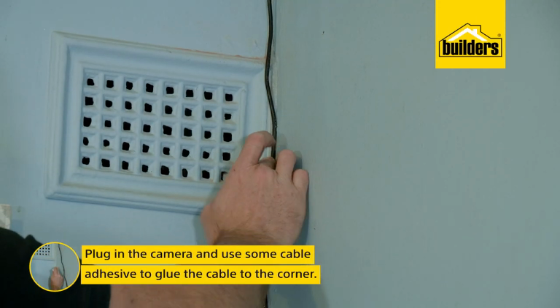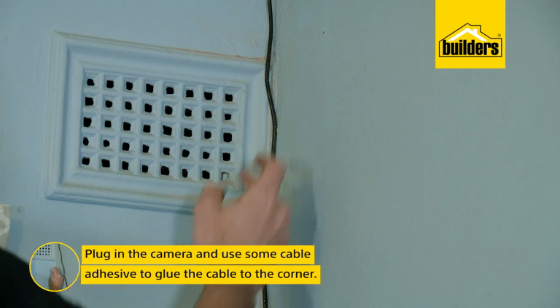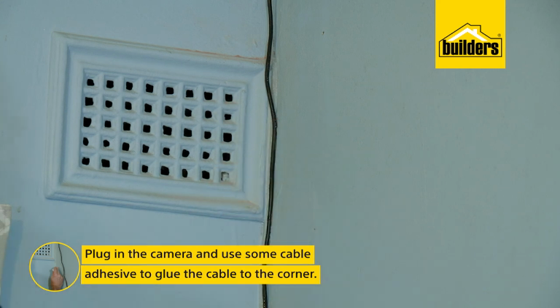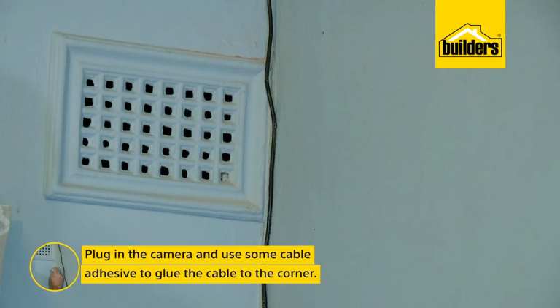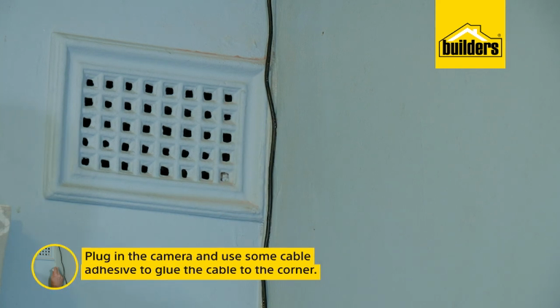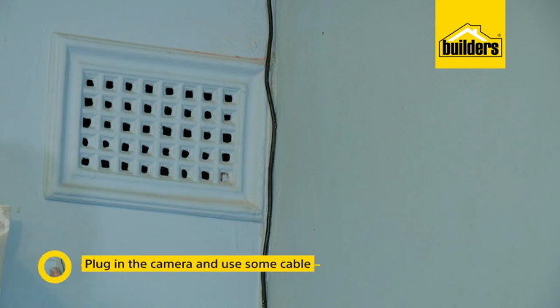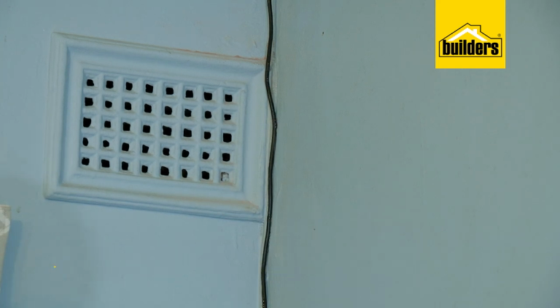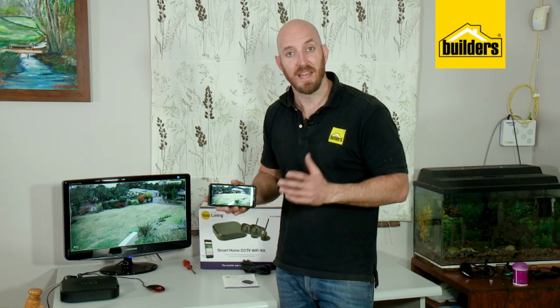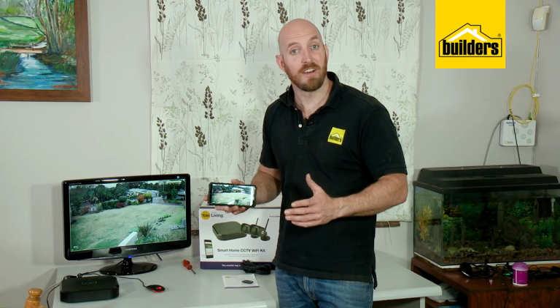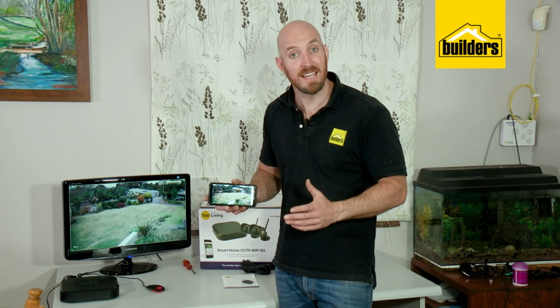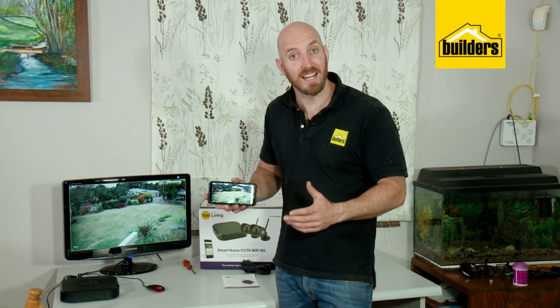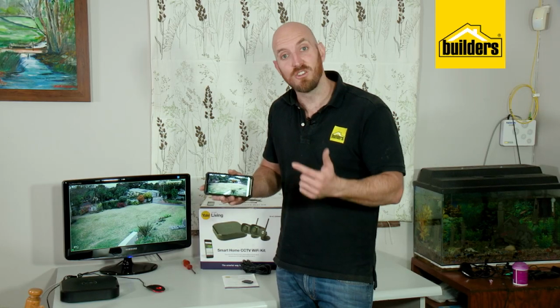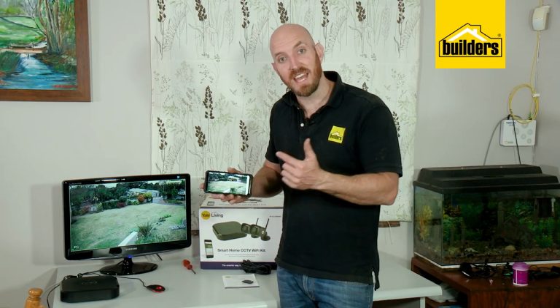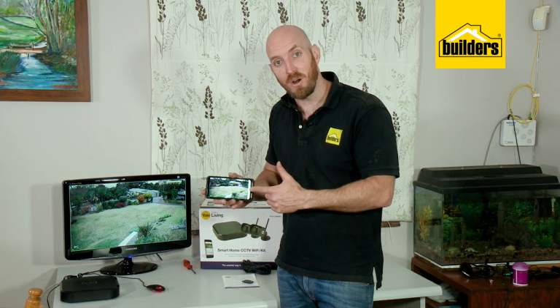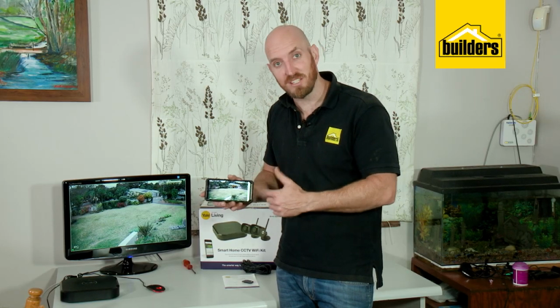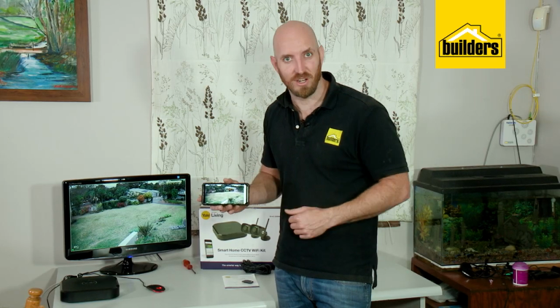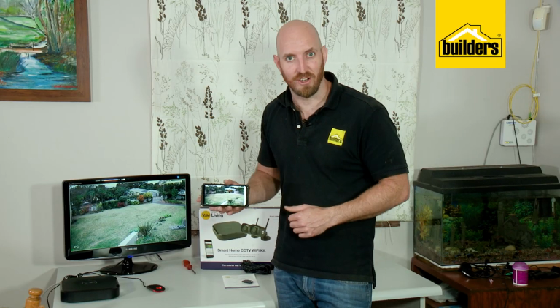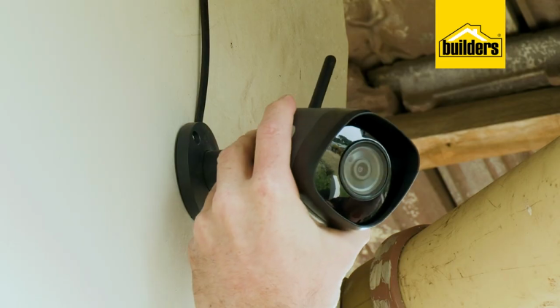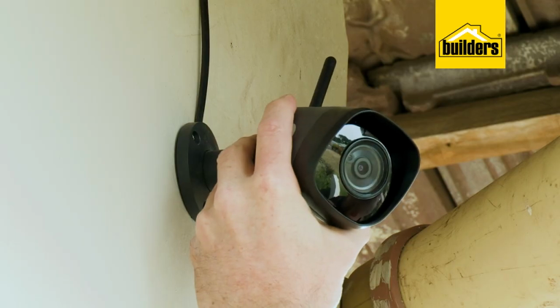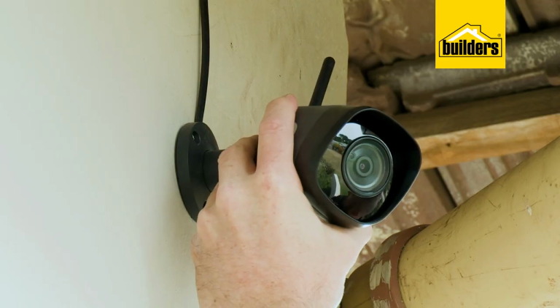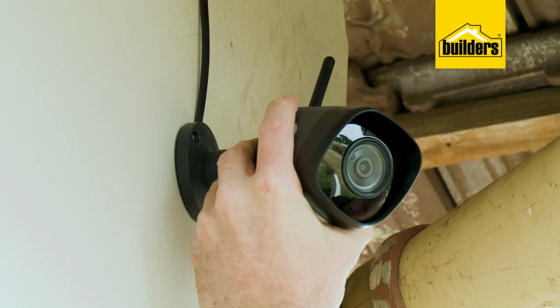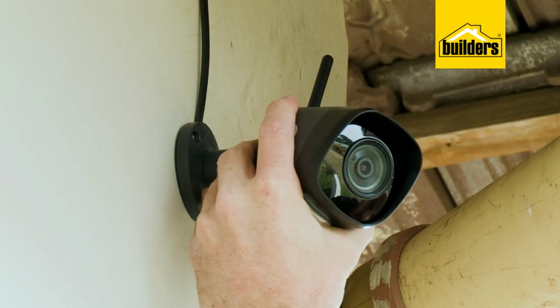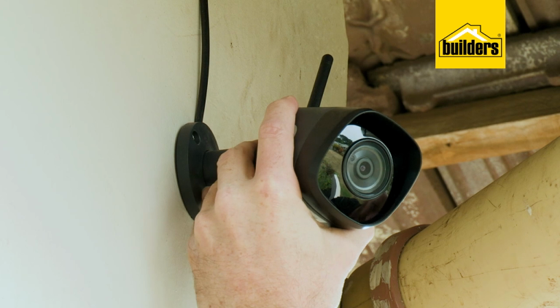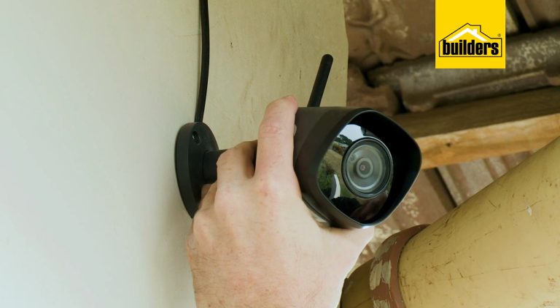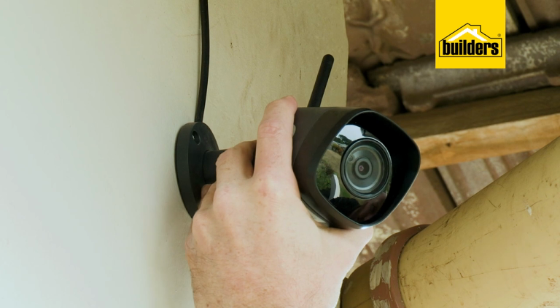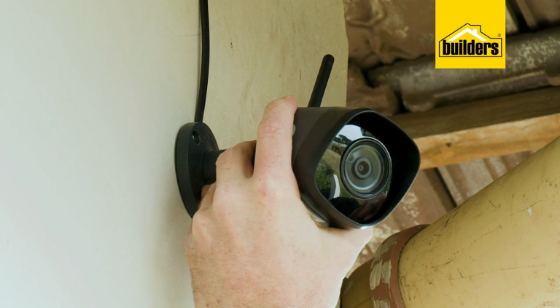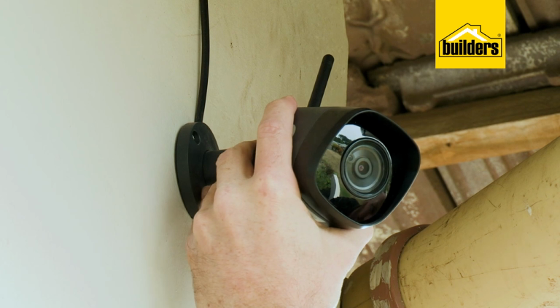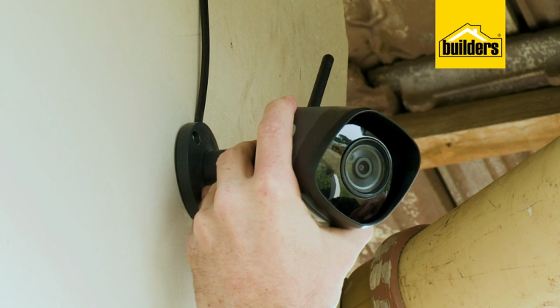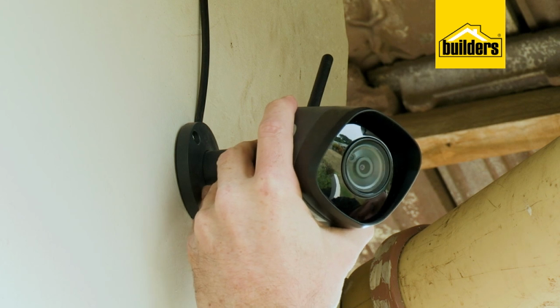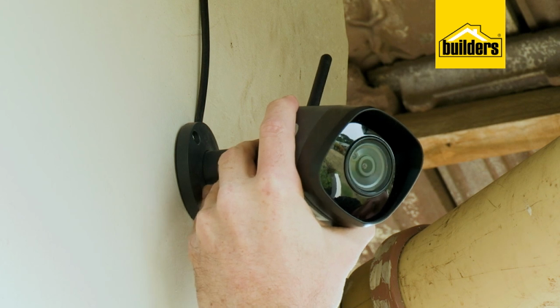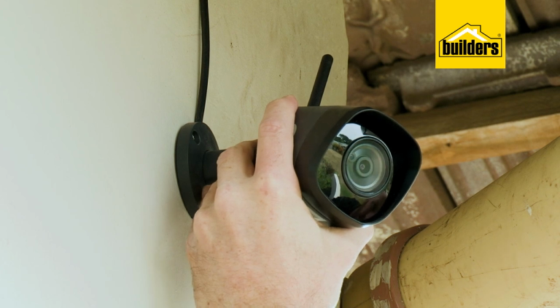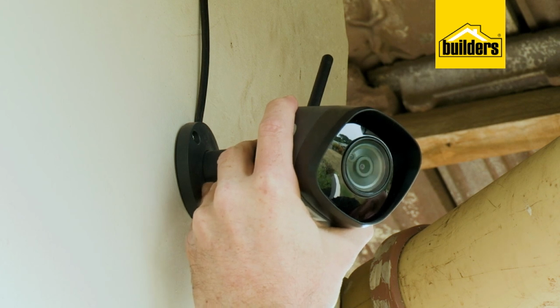Now I'll plug in the camera and power it up, and use some cable adhesive to neatly glue the cable into the corner. Finally, I can use the app on my smartphone to go outside, make my adjustments, and tighten it into position.